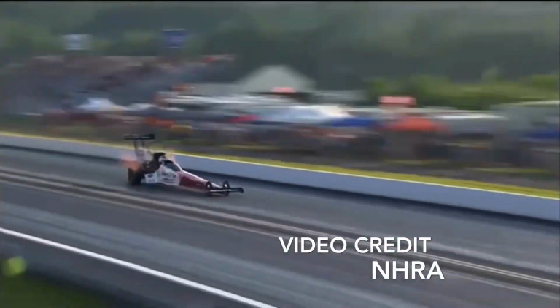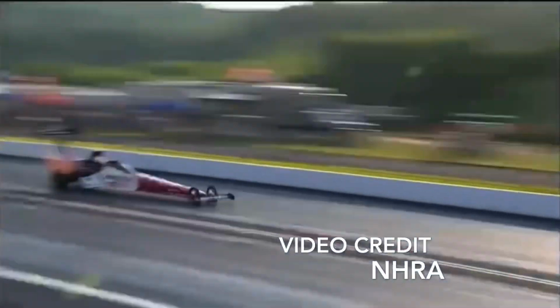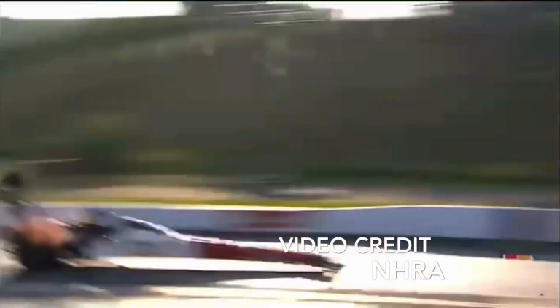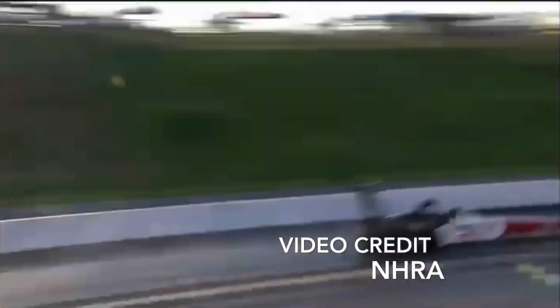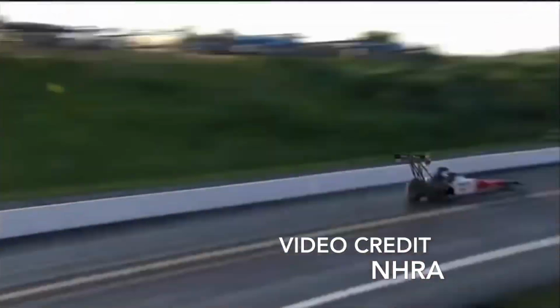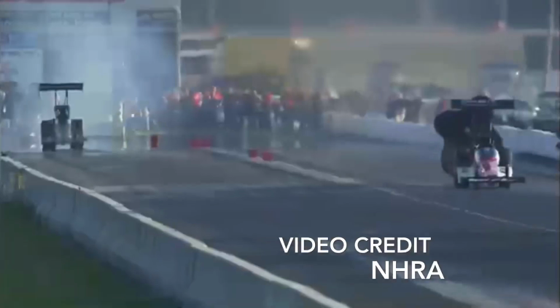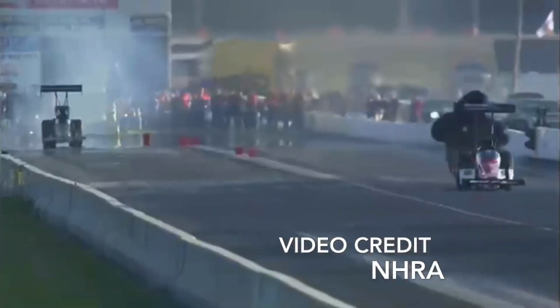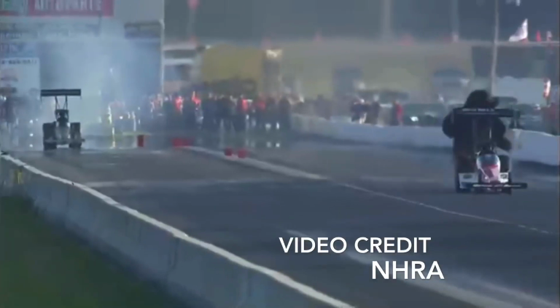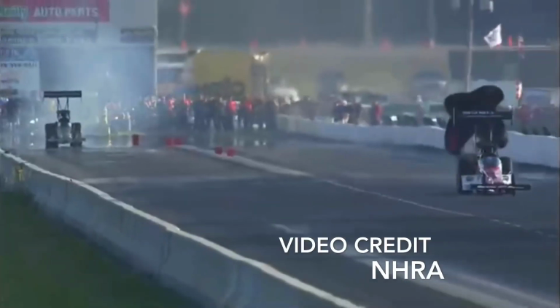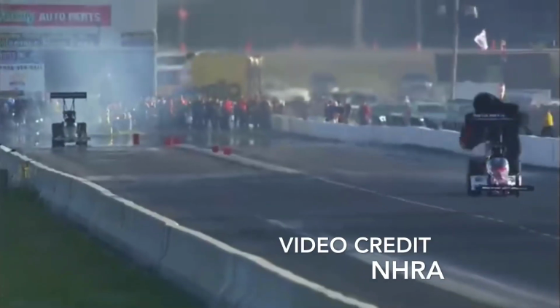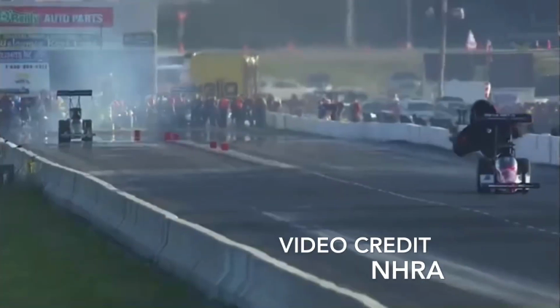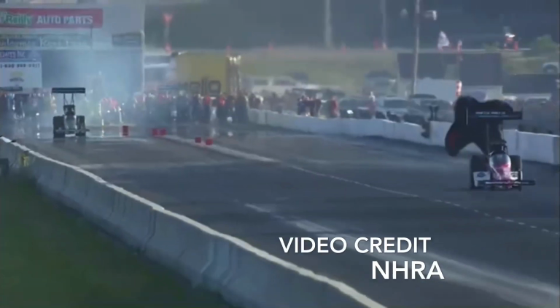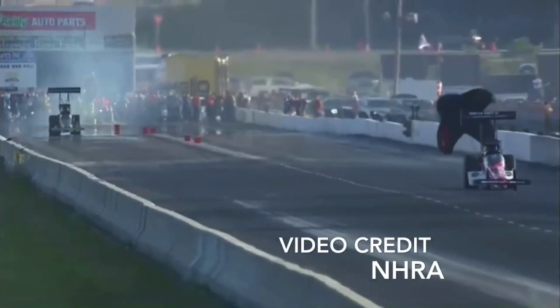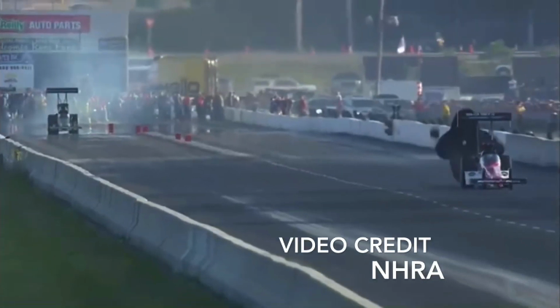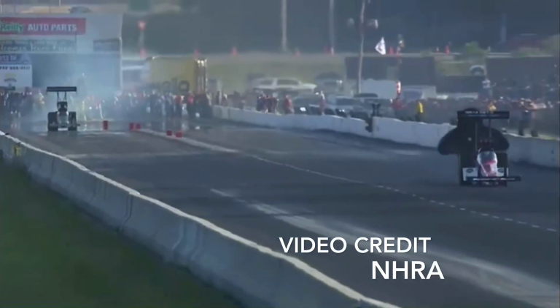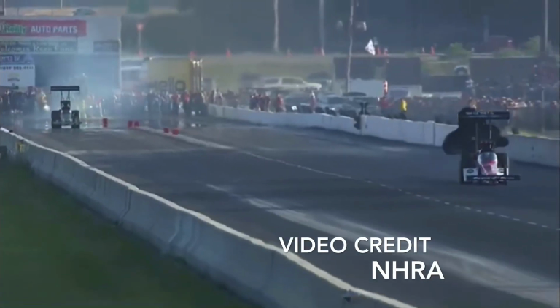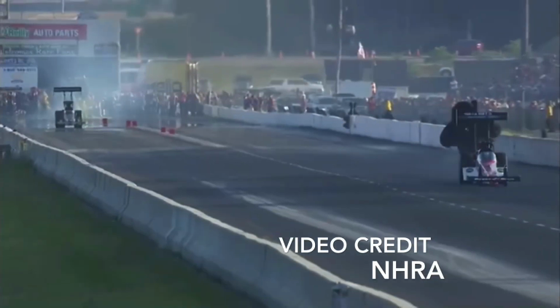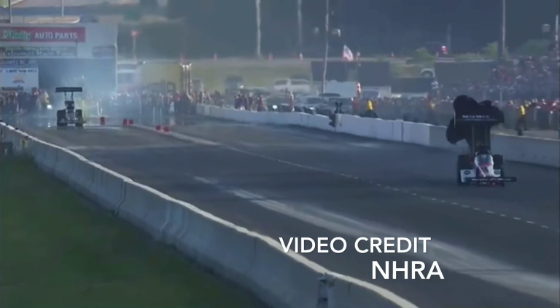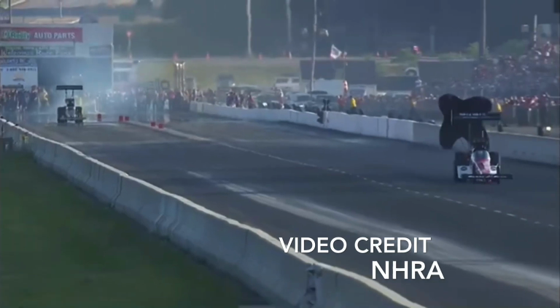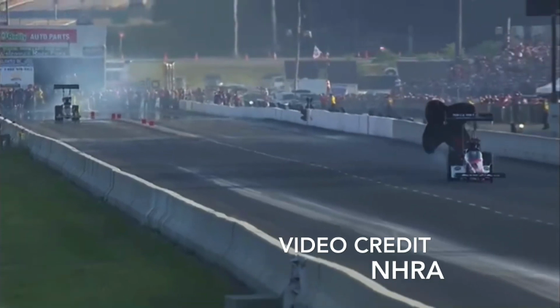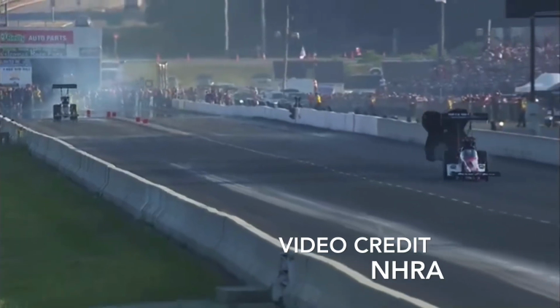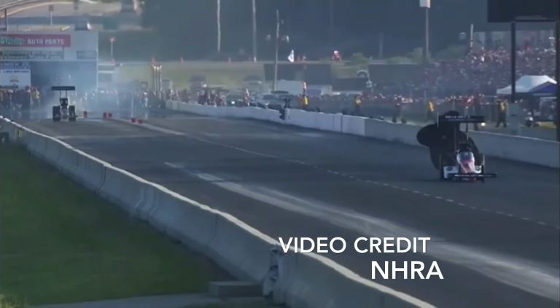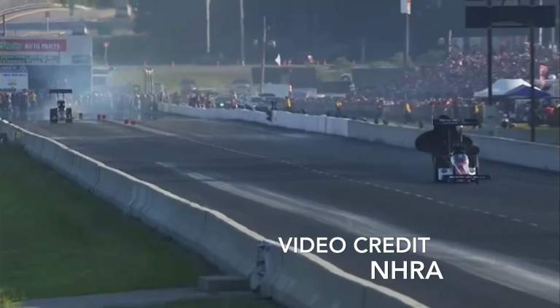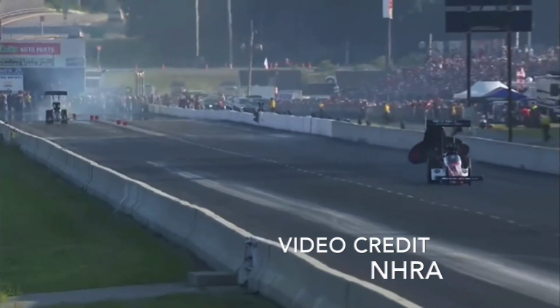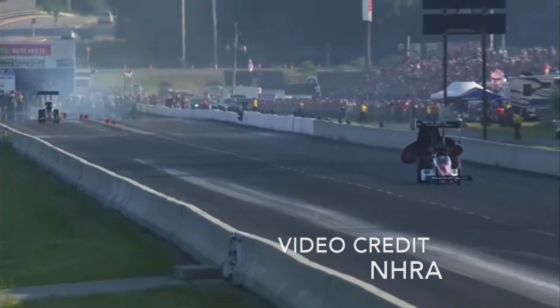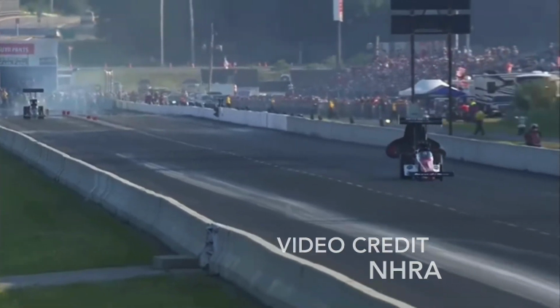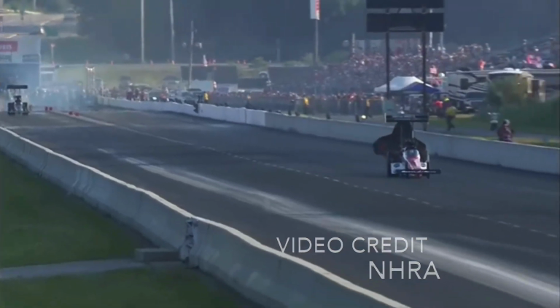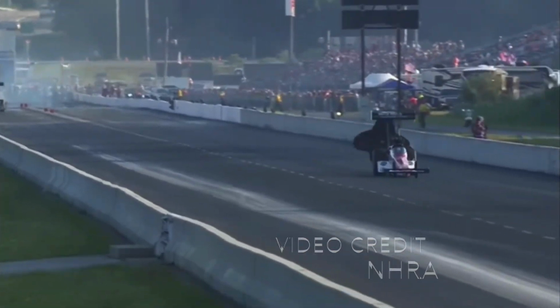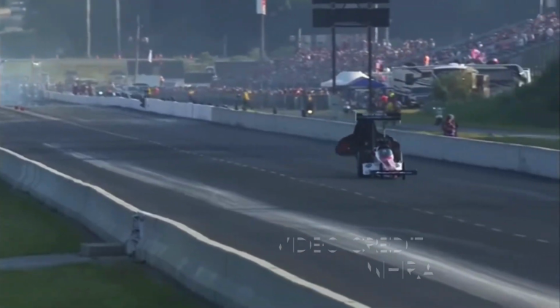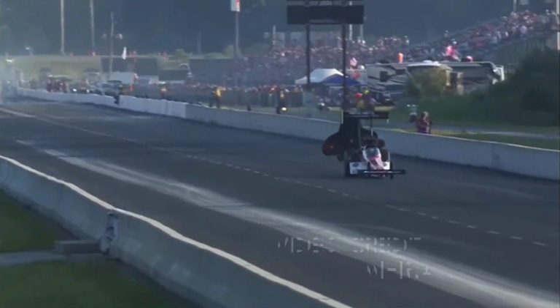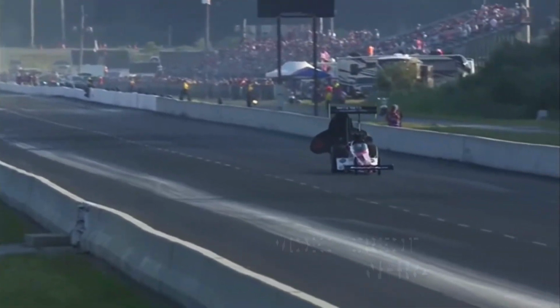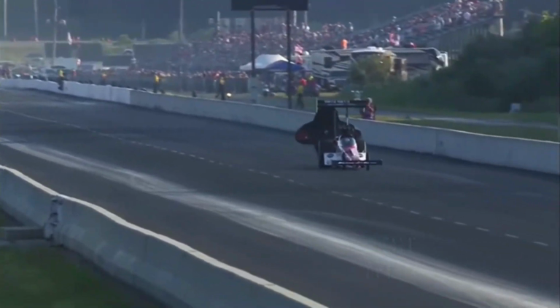Audrey goes up in smoke and Clay Milliken goes to the top.